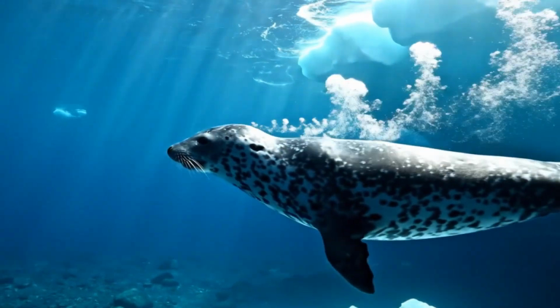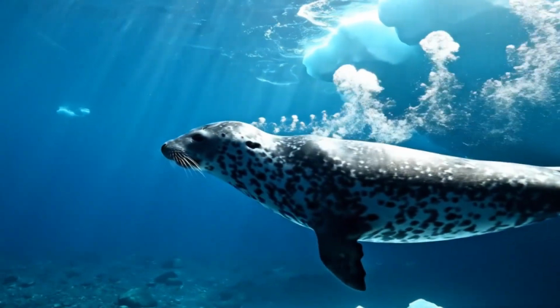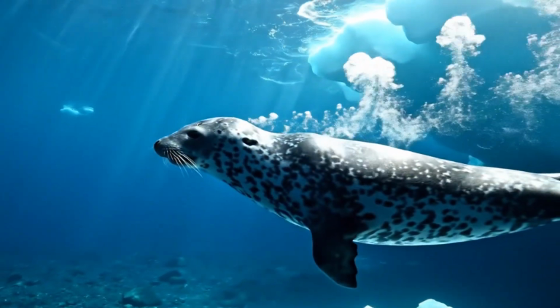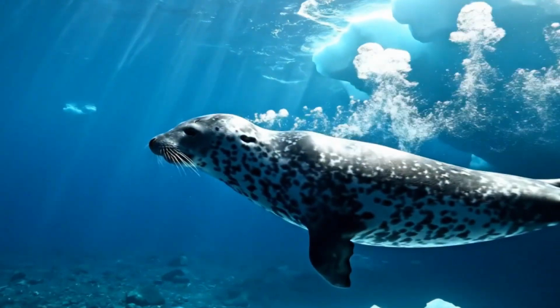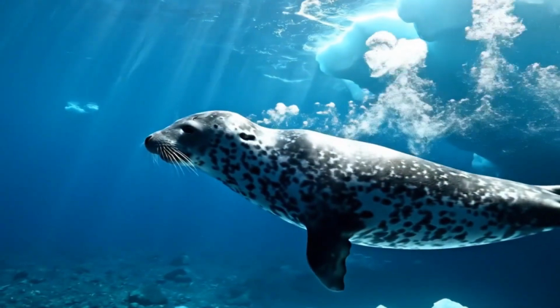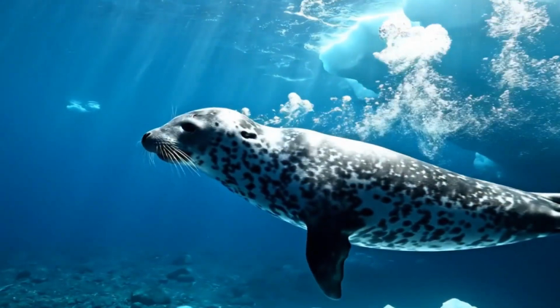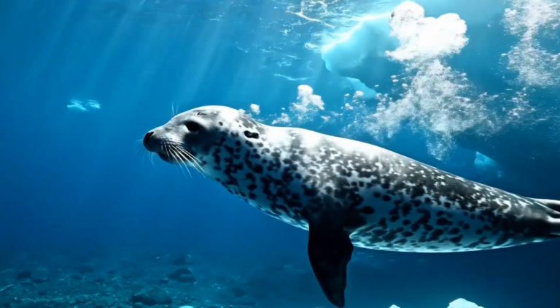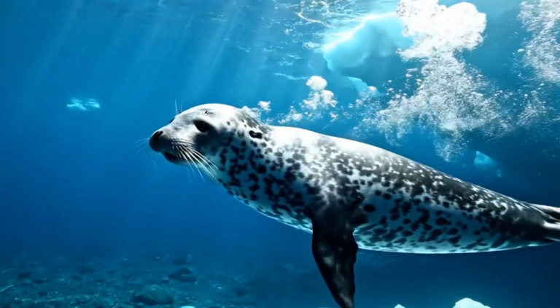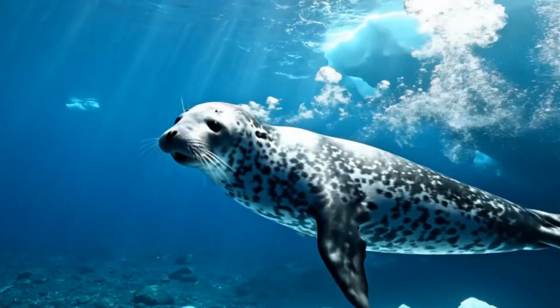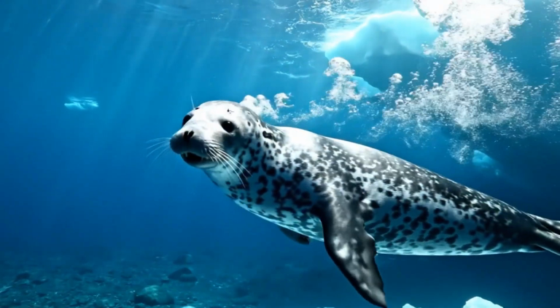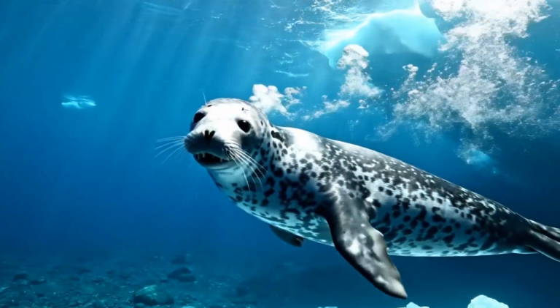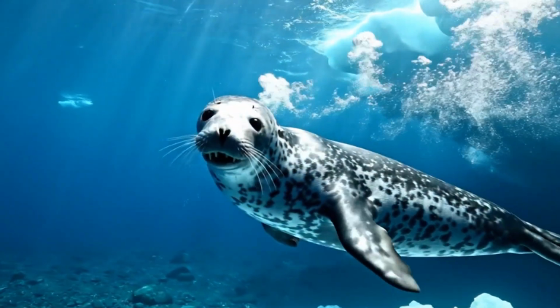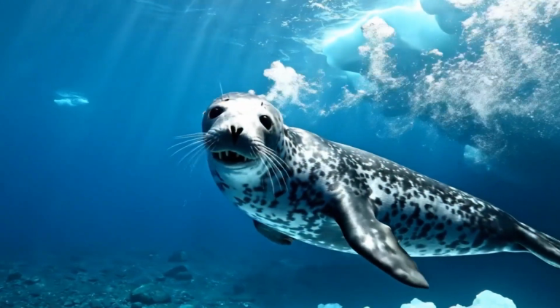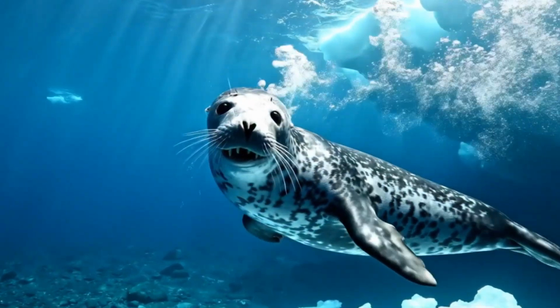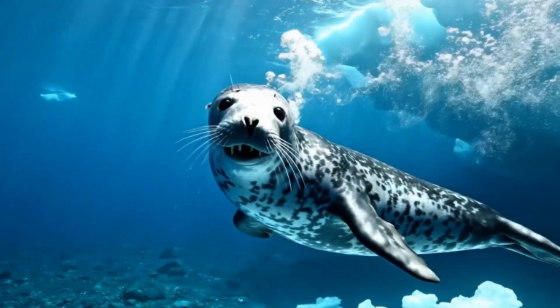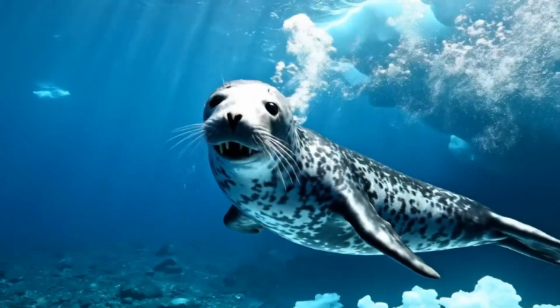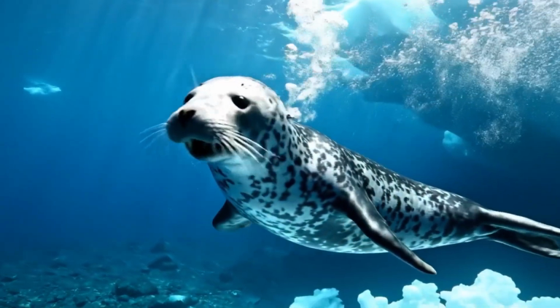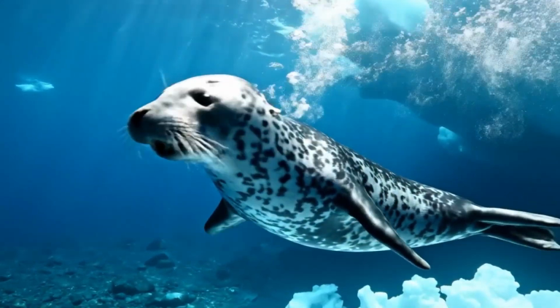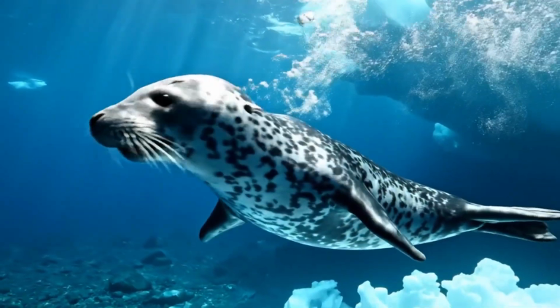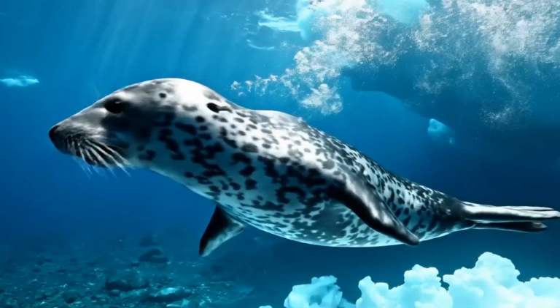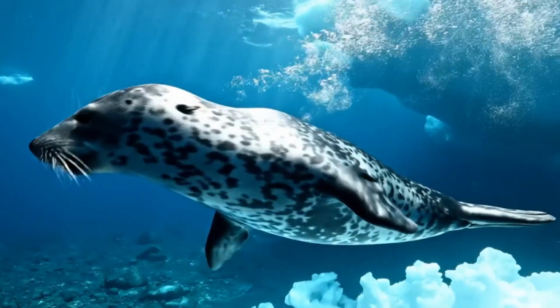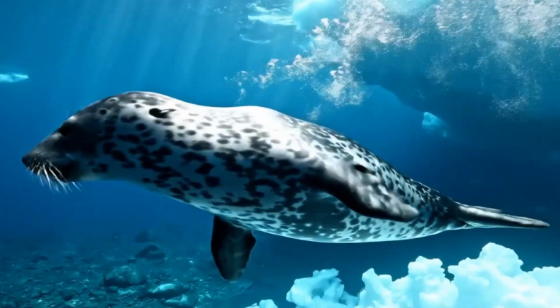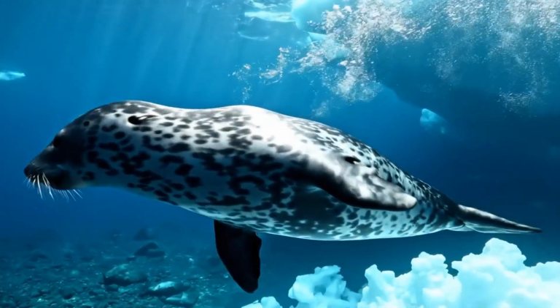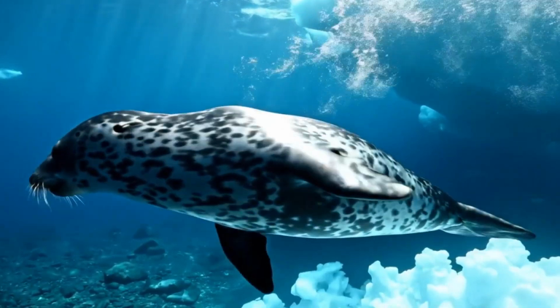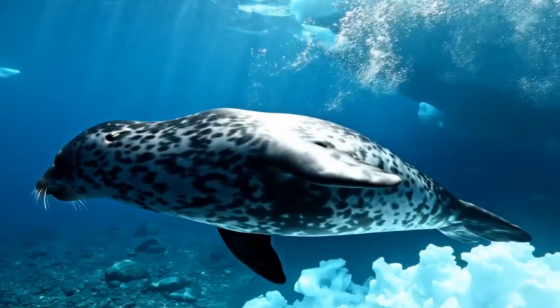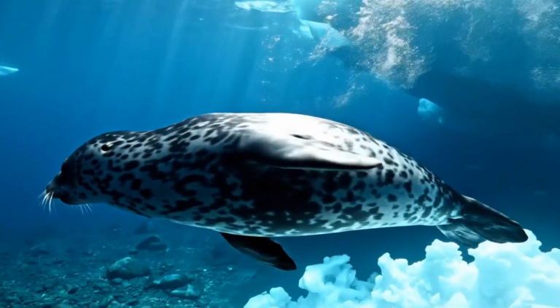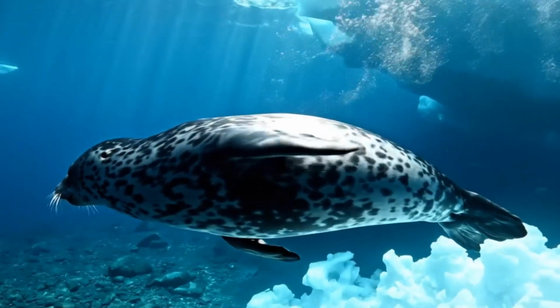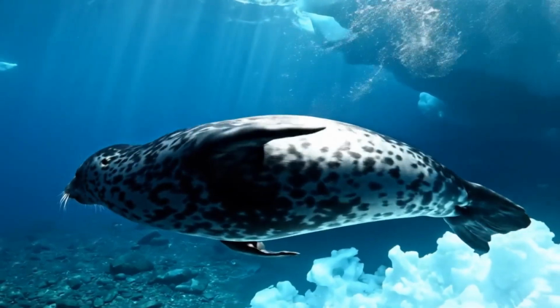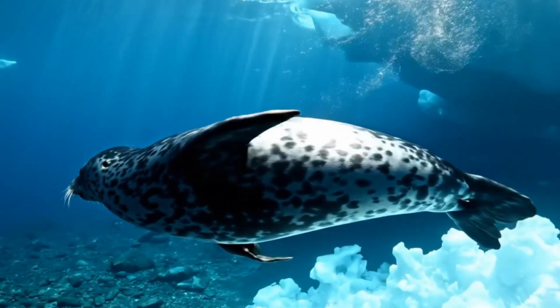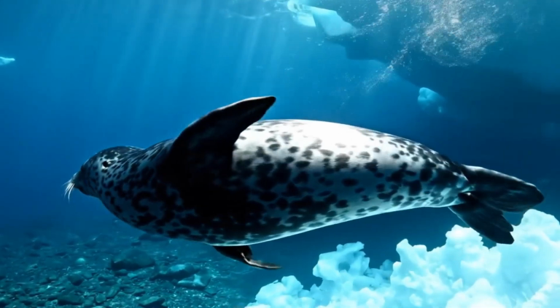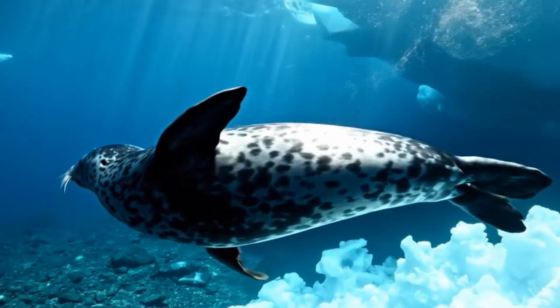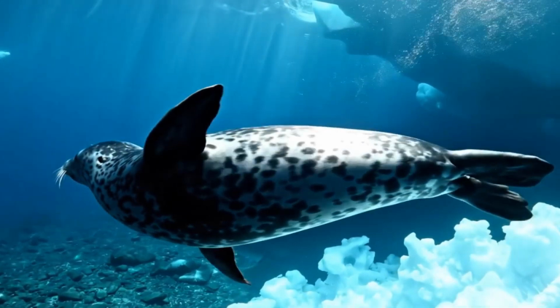The leopard seal is a fierce hunter in Antarctica, with strong teeth and fast speed.